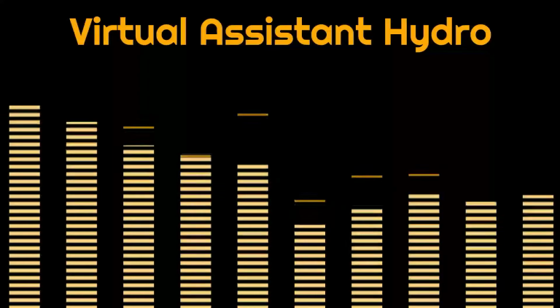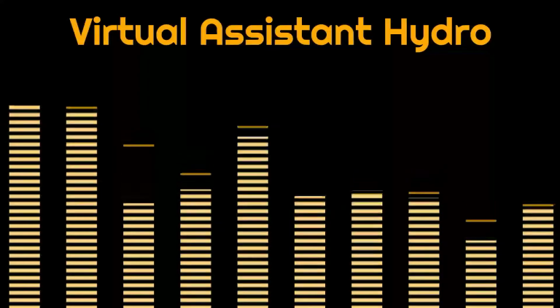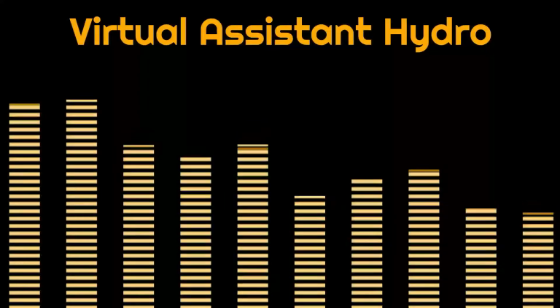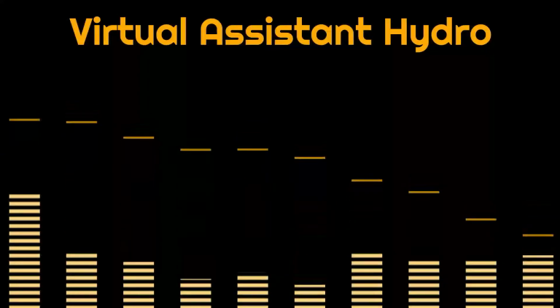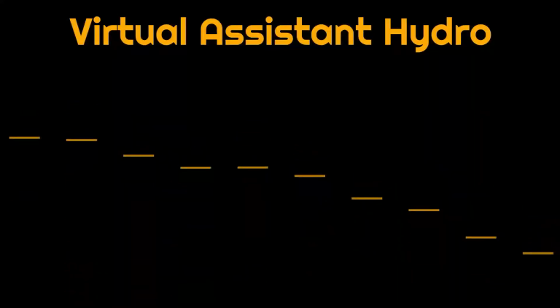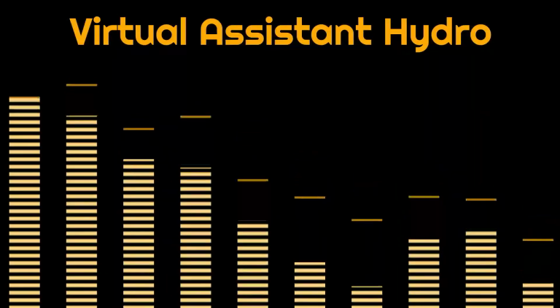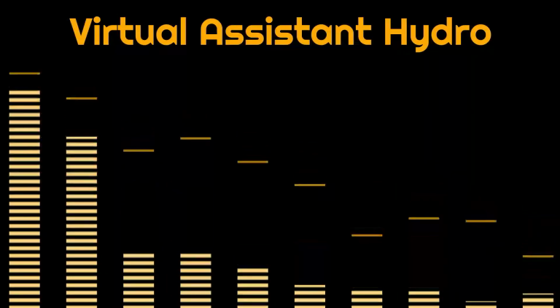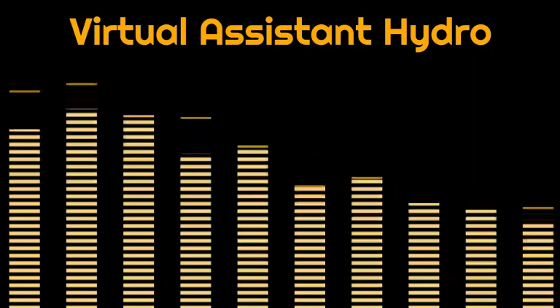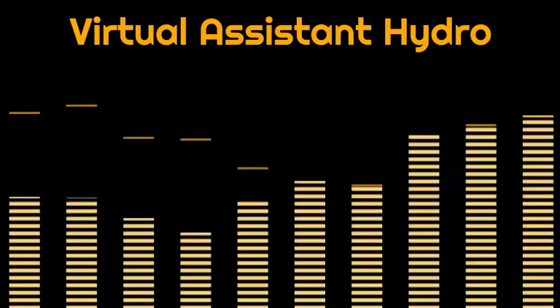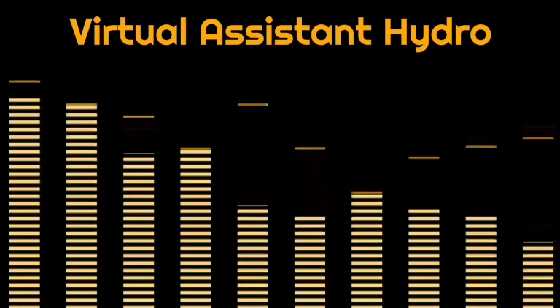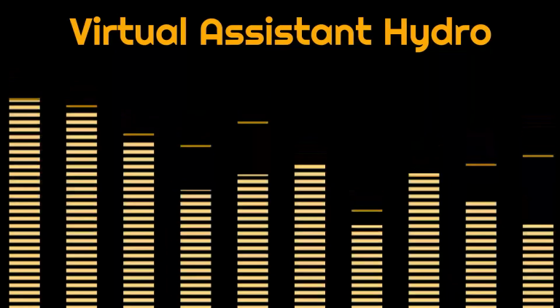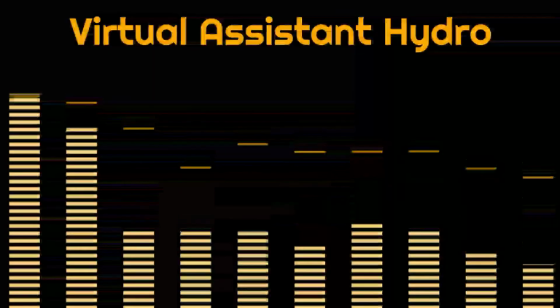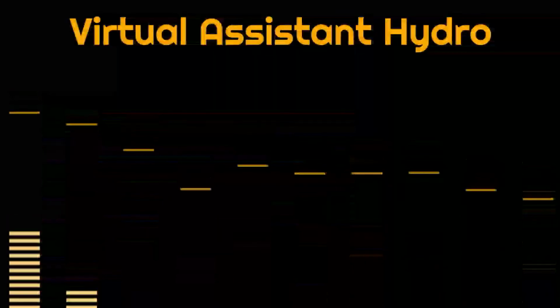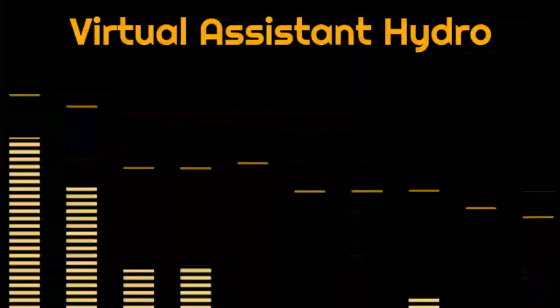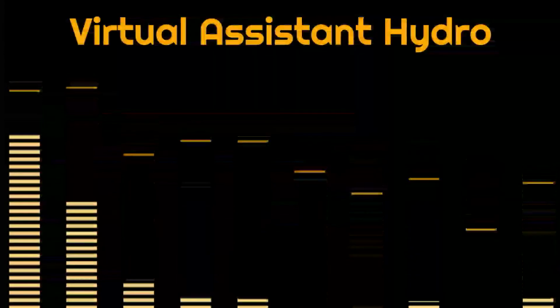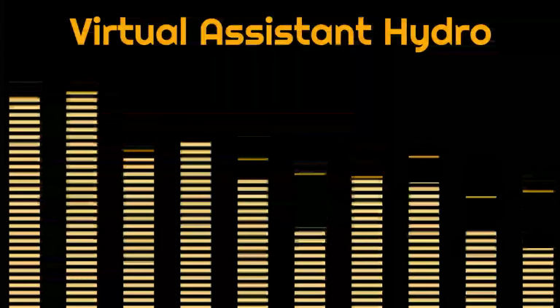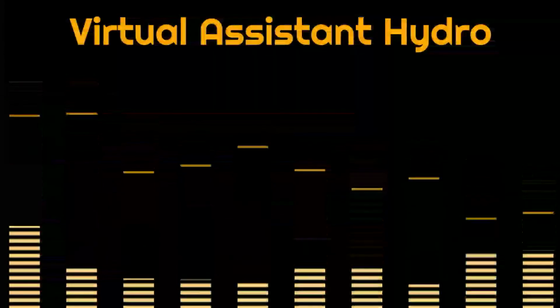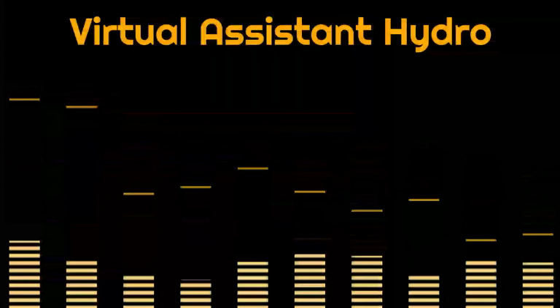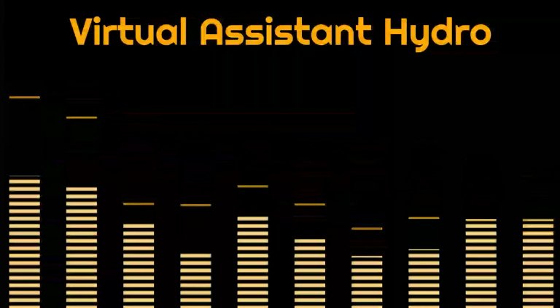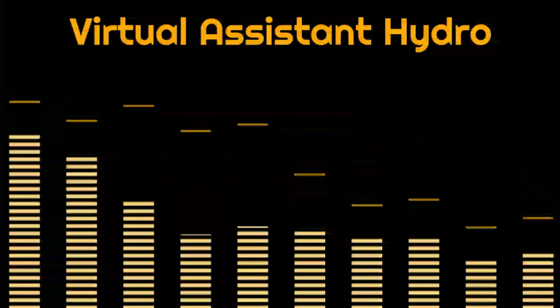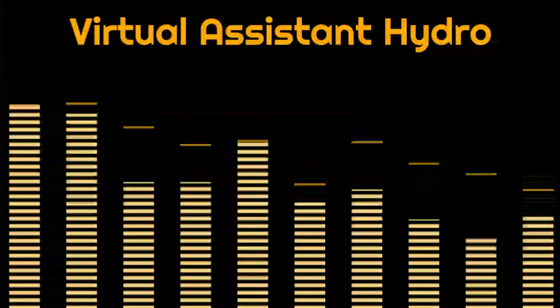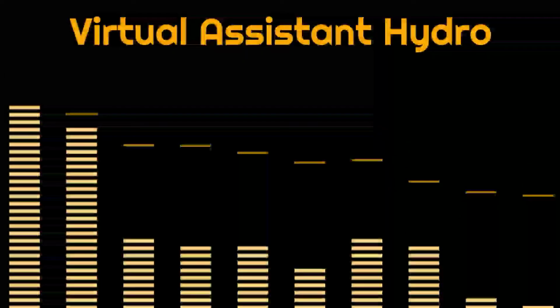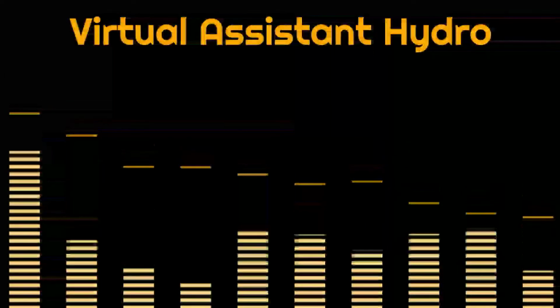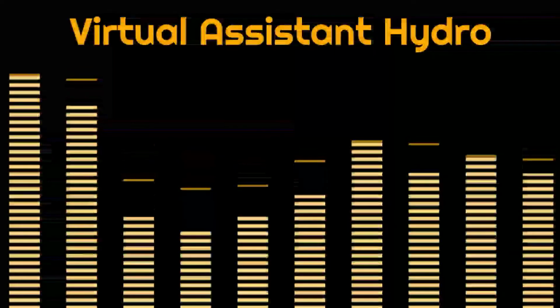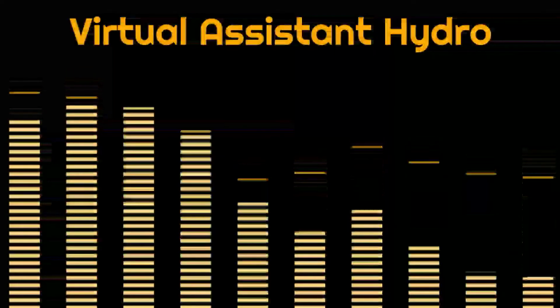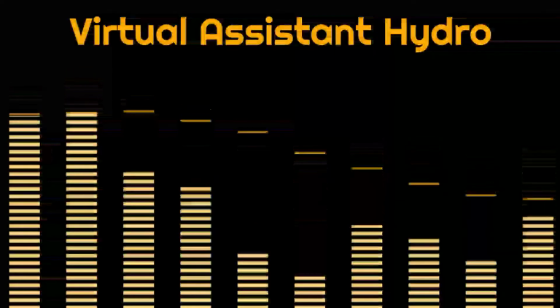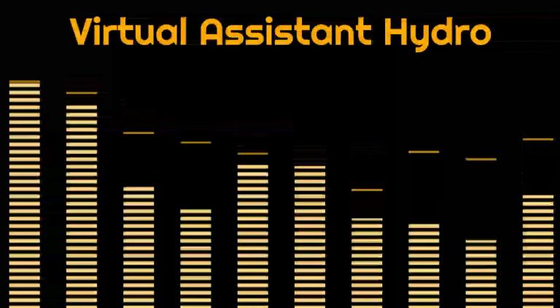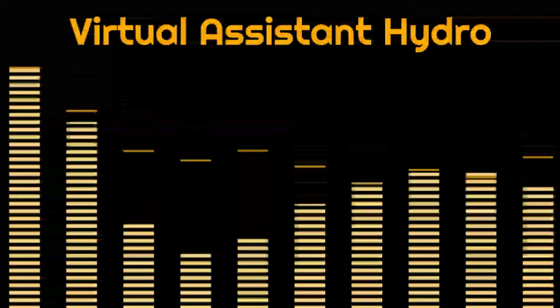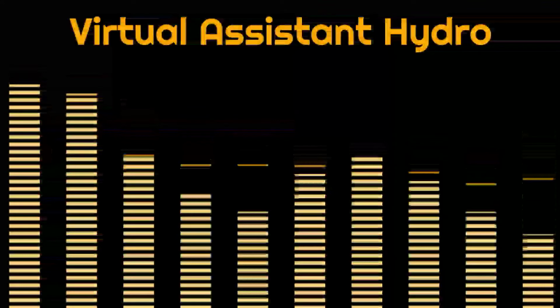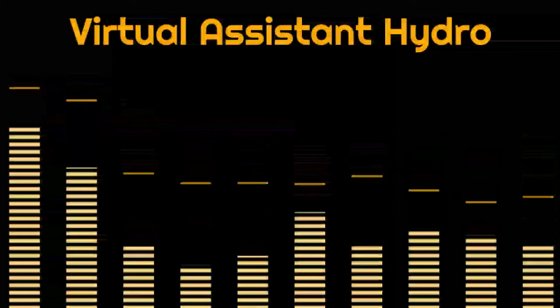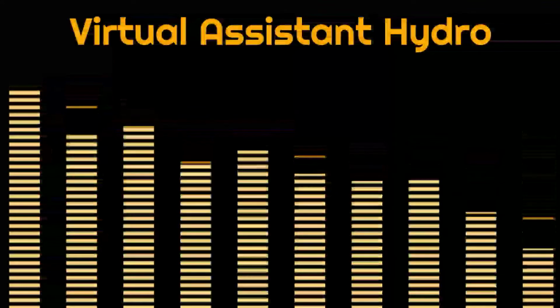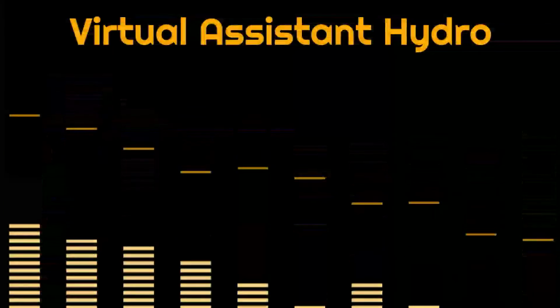Hello guys, welcome to our channel, the virtual assistant Hydro. In this video I will show you this amazing app.